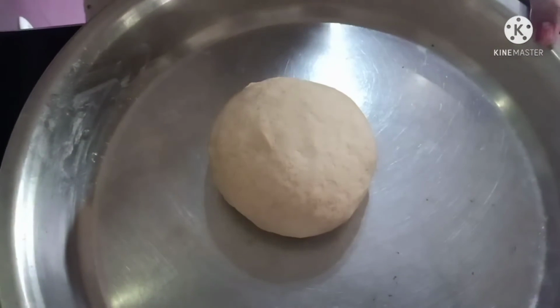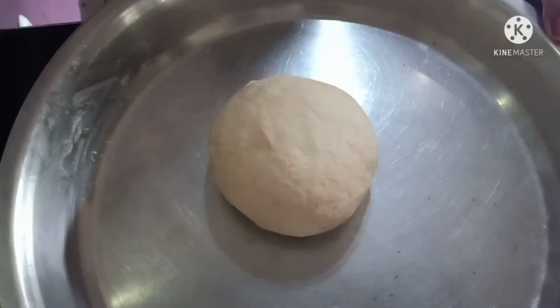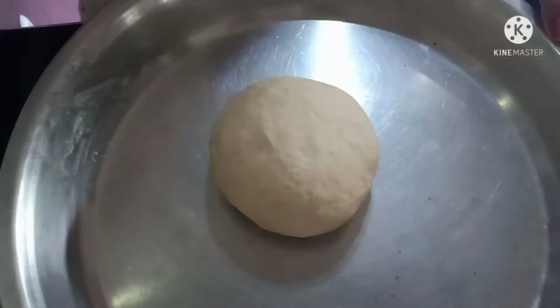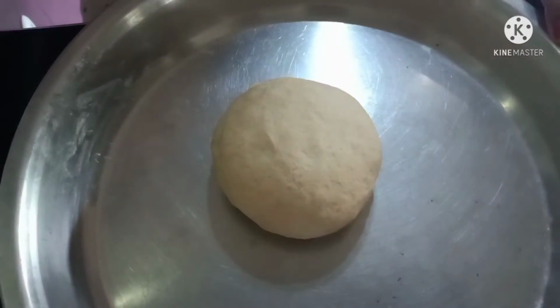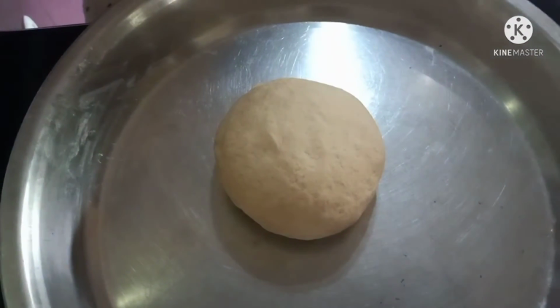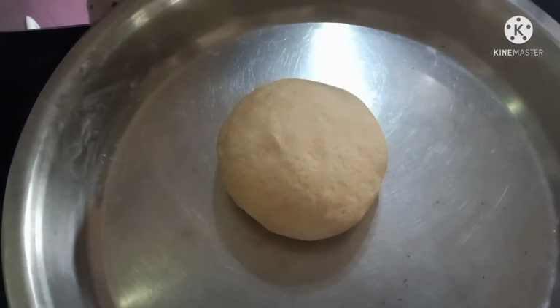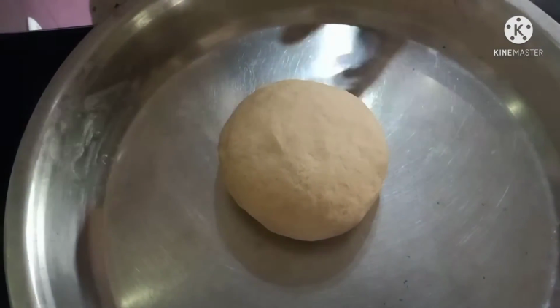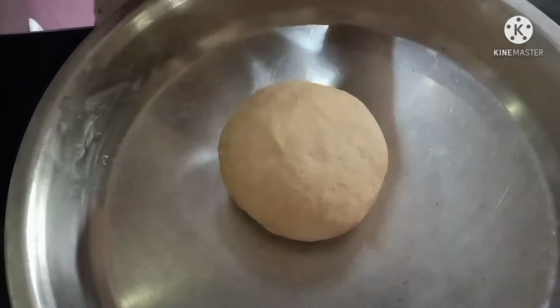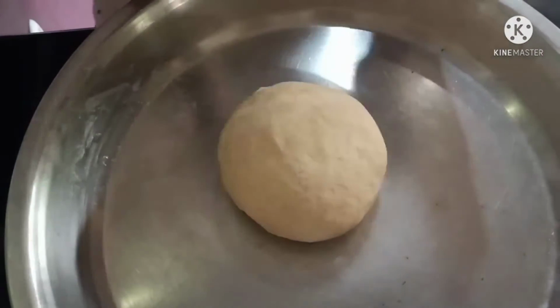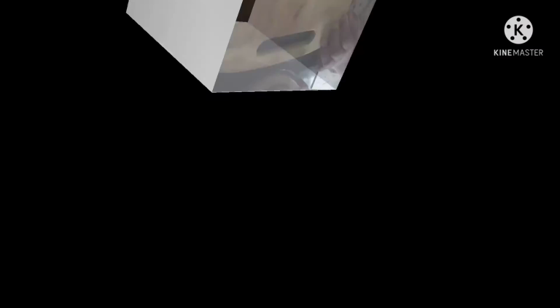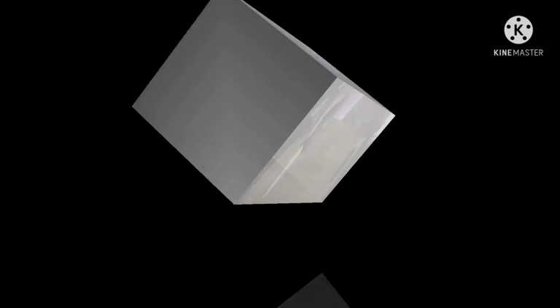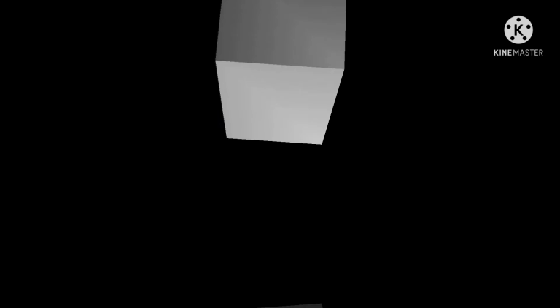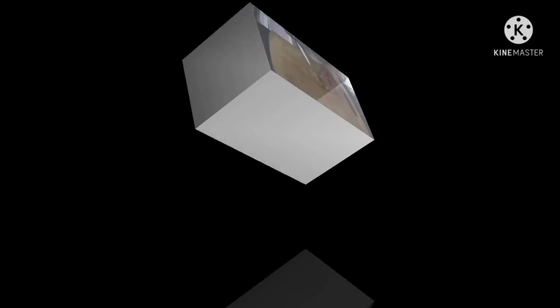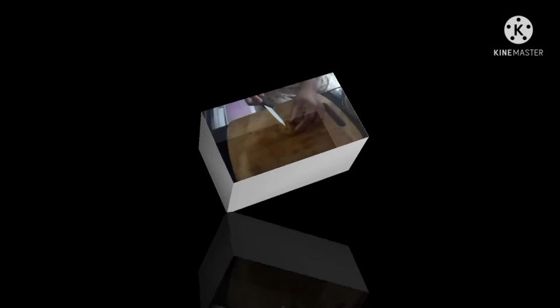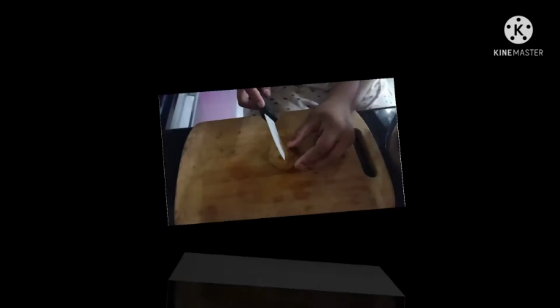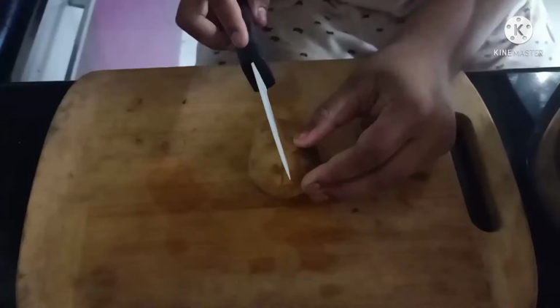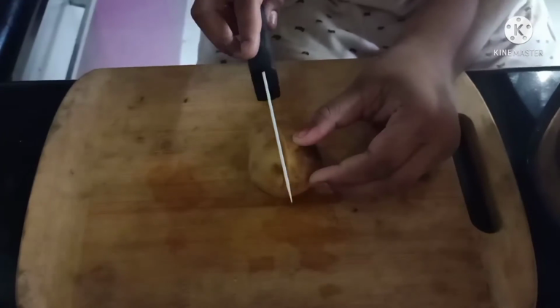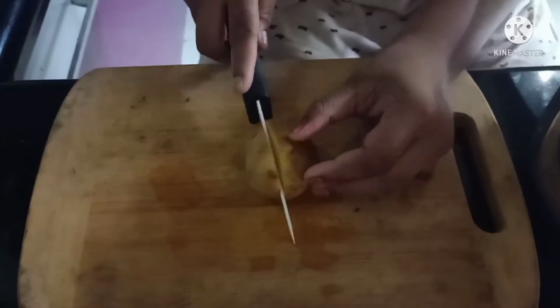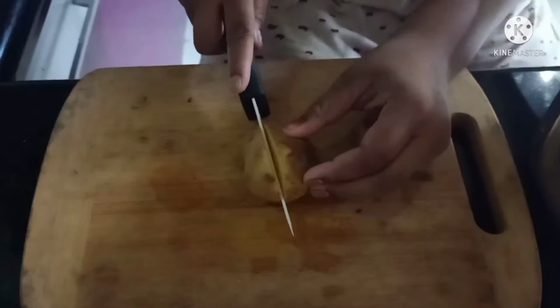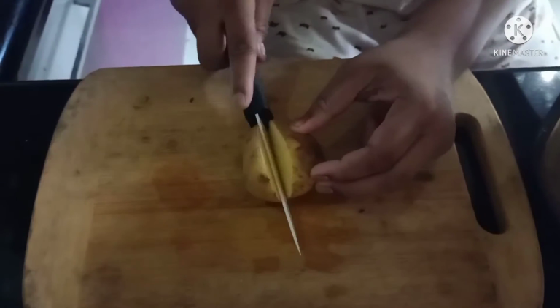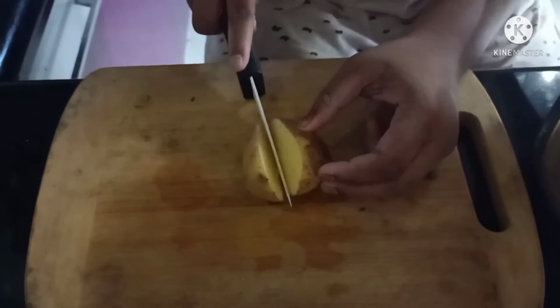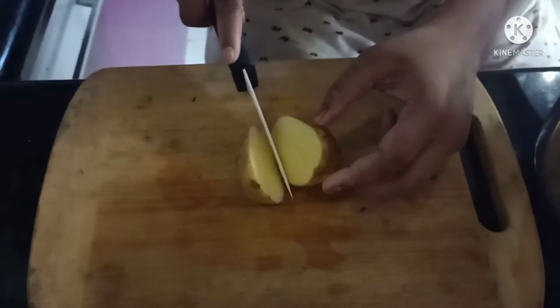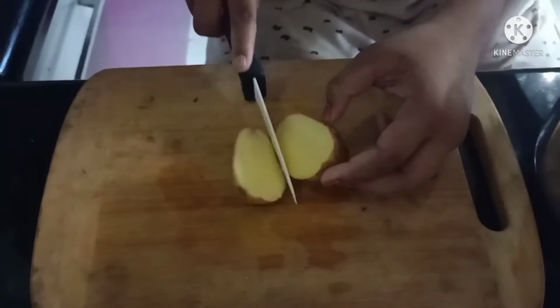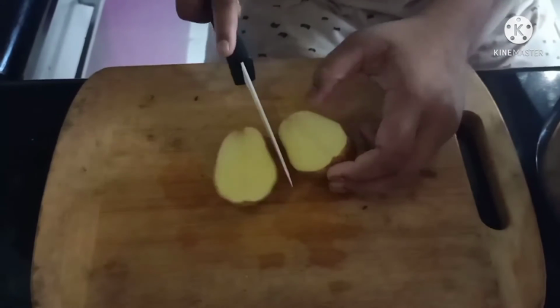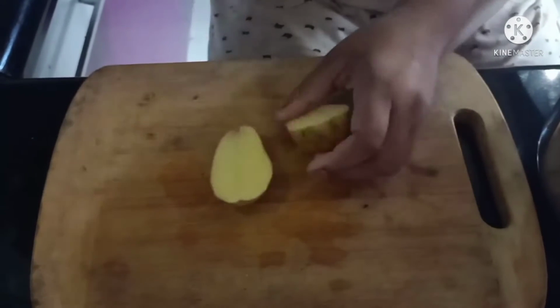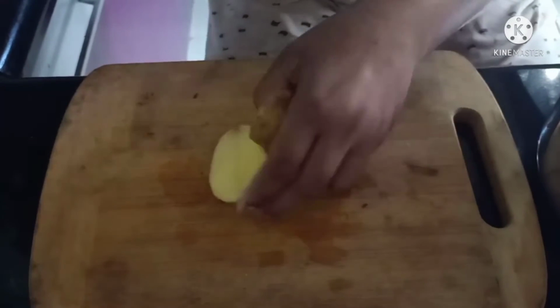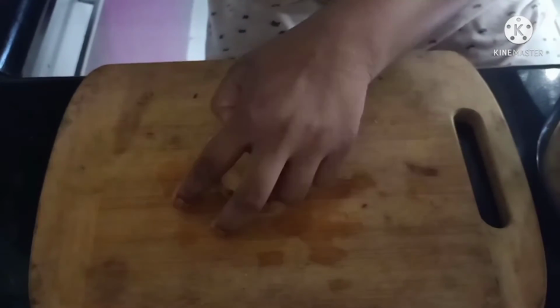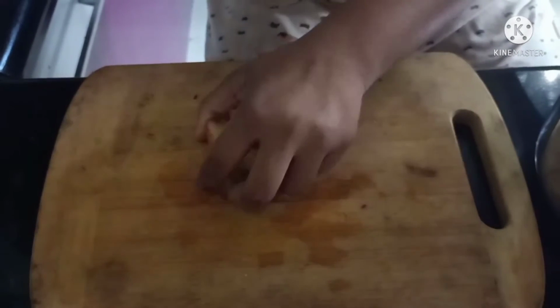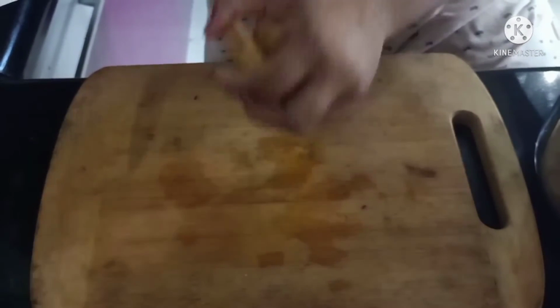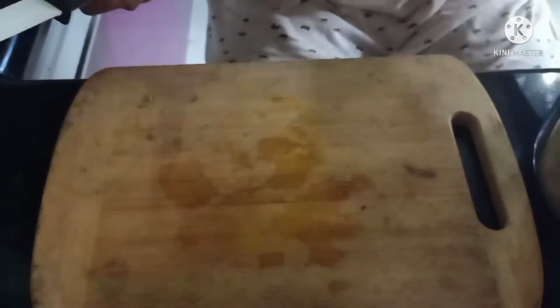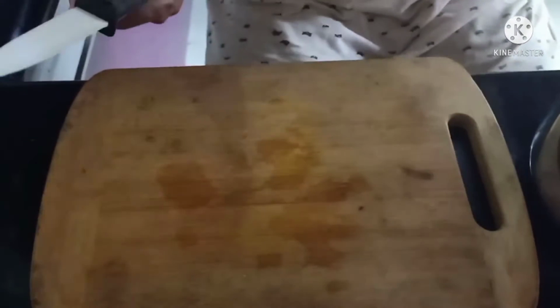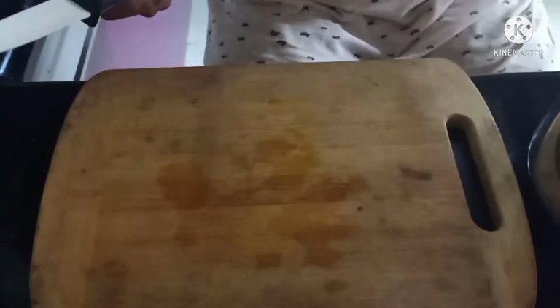Now we will cover it with a glass bowl. Now we will cut the potatoes in half and pressure cook them for 3 whistles.